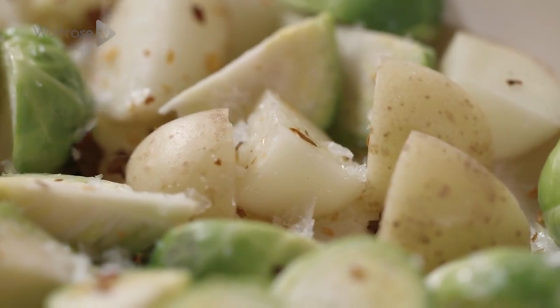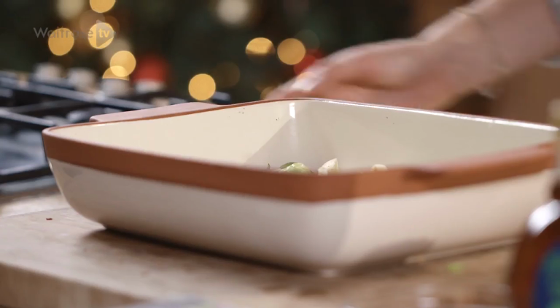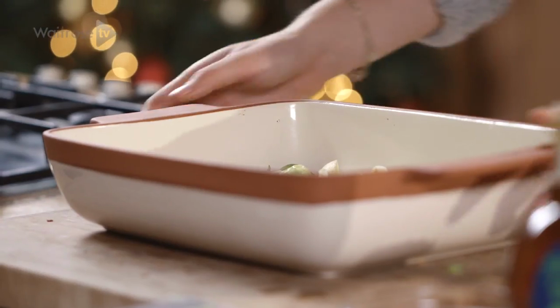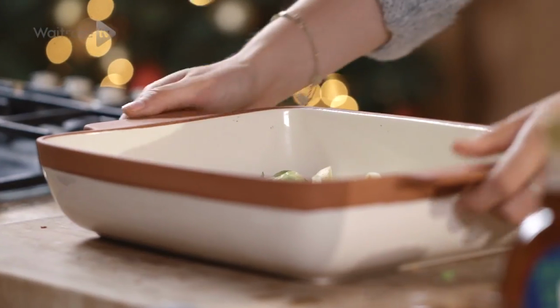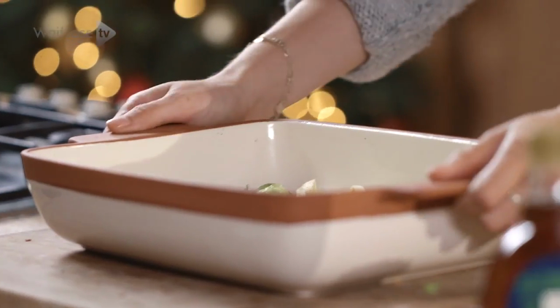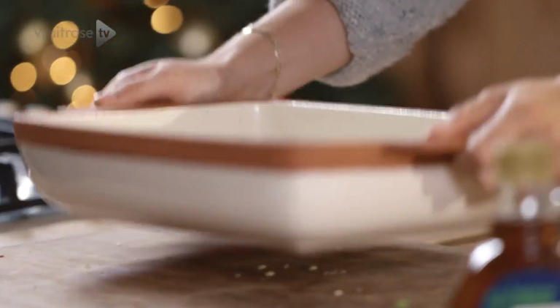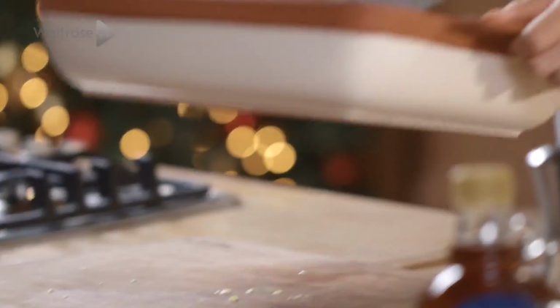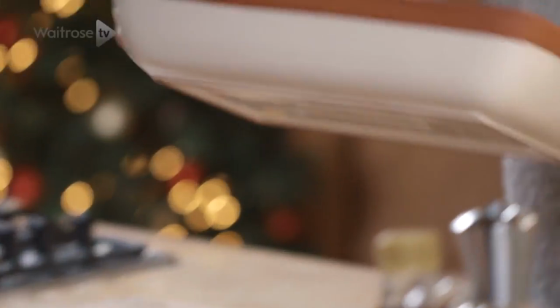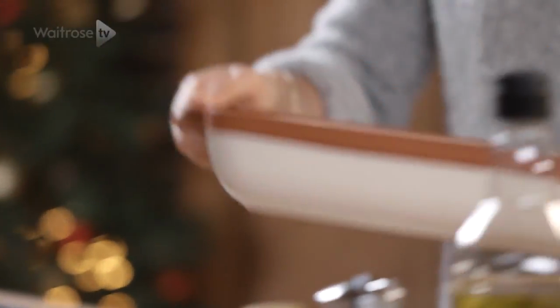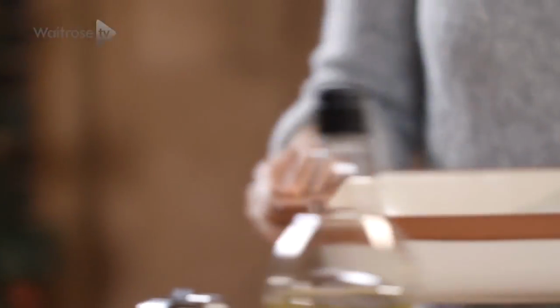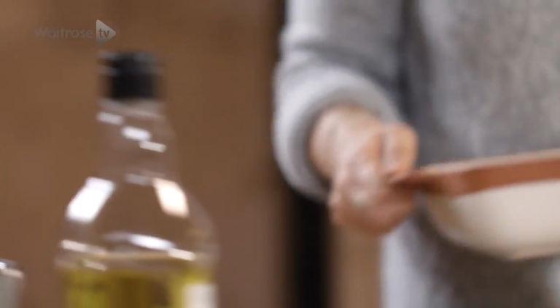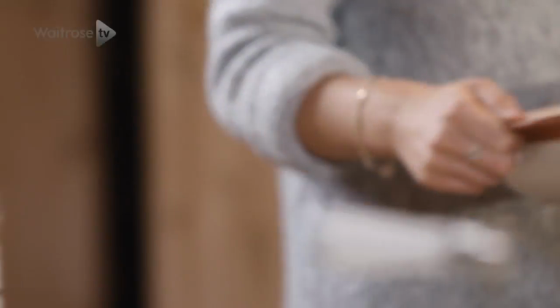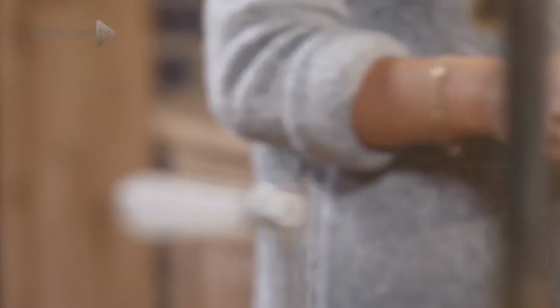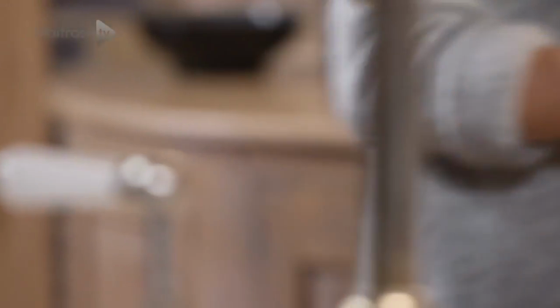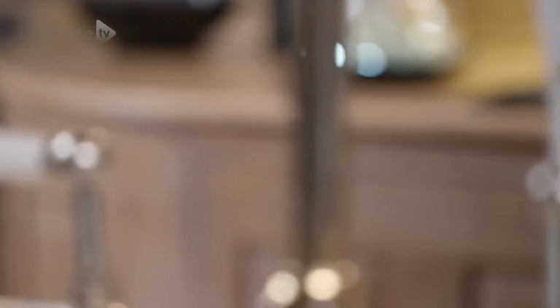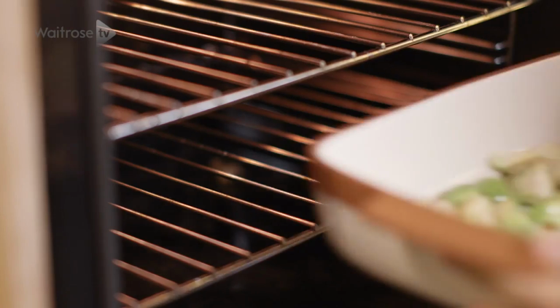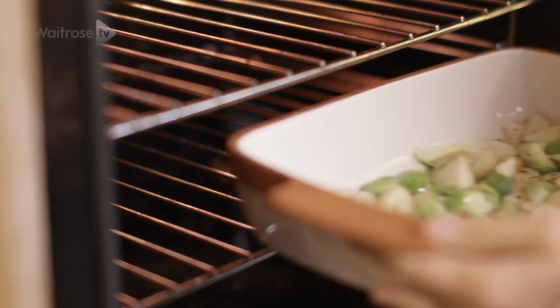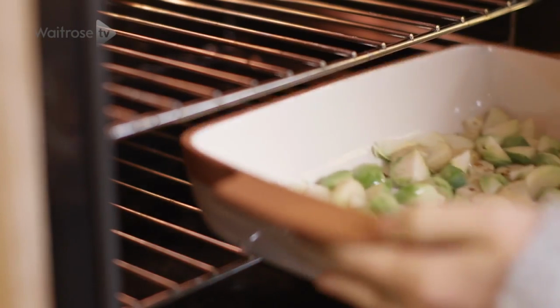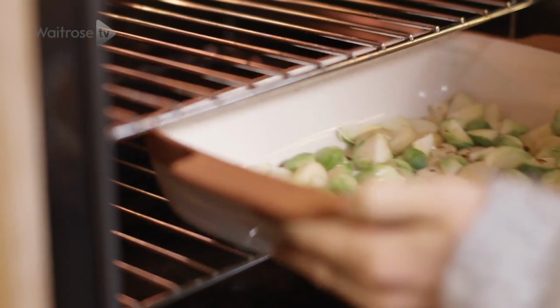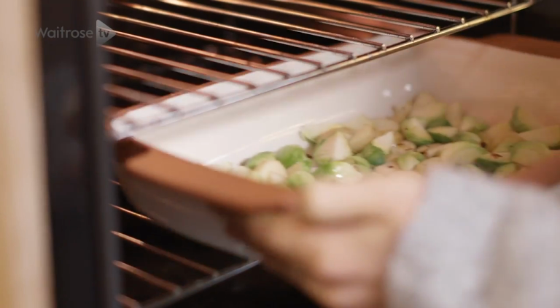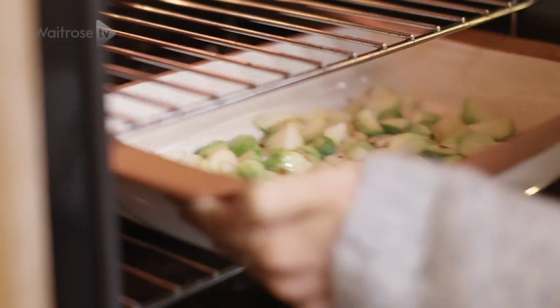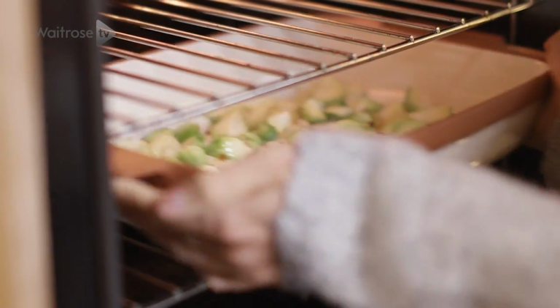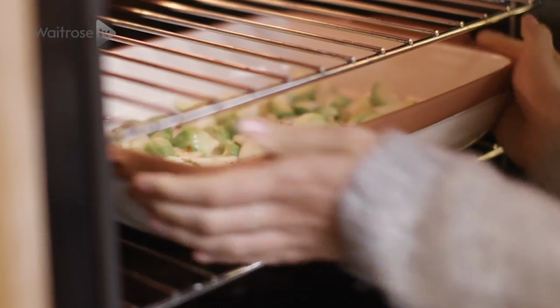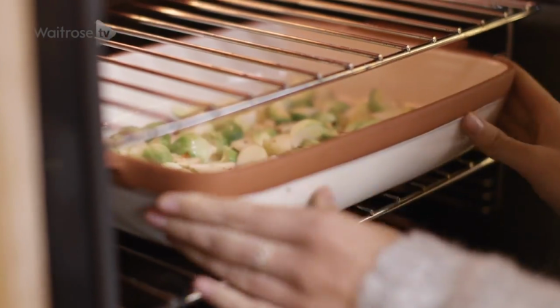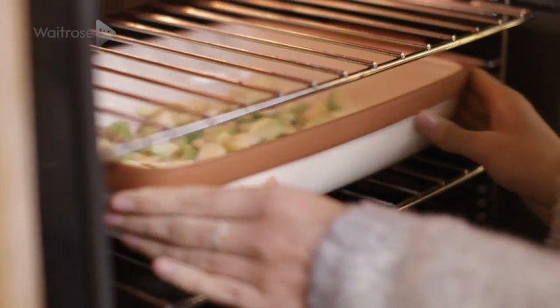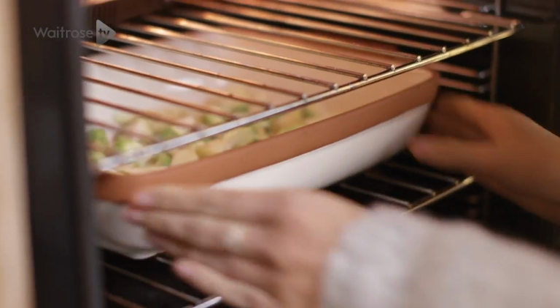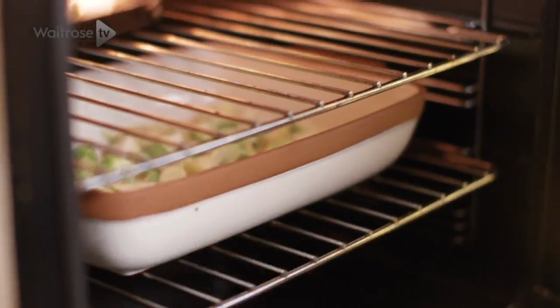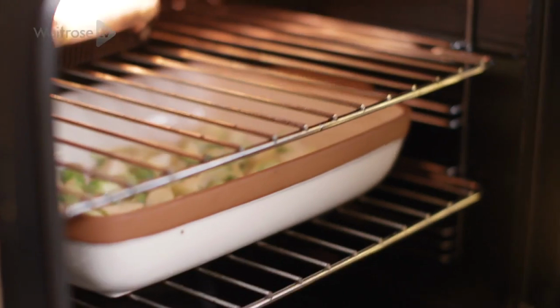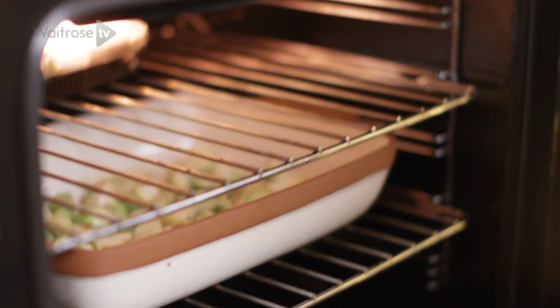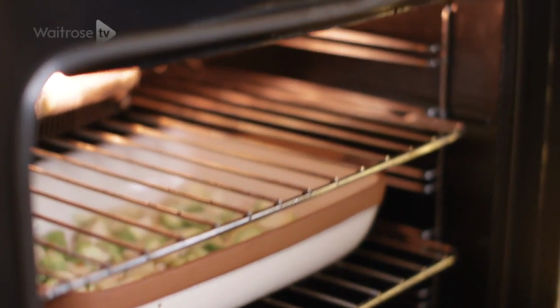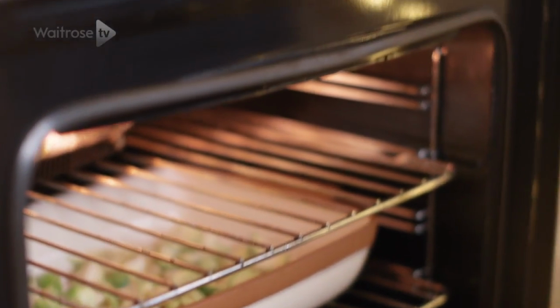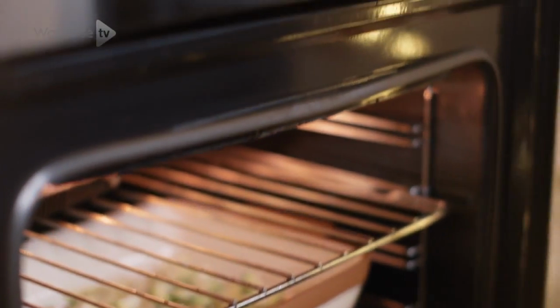All of this goes in the oven and we want to bake it until it starts to turn a nice golden brown, but it hasn't completely finished cooking yet.